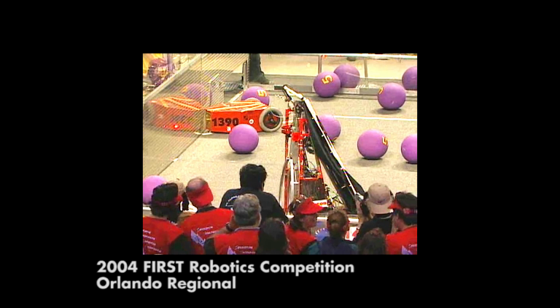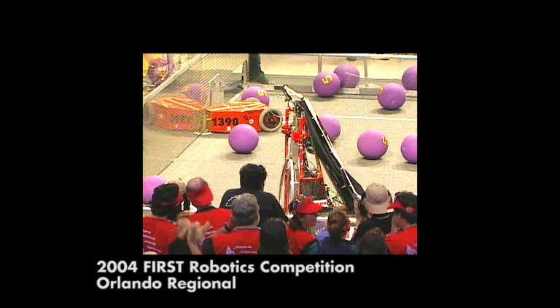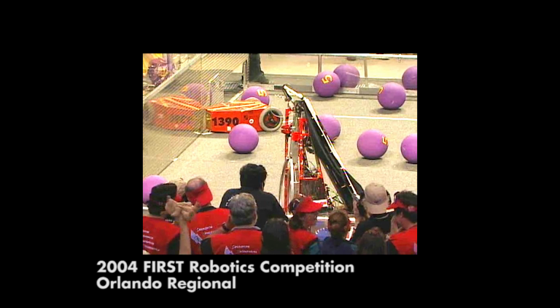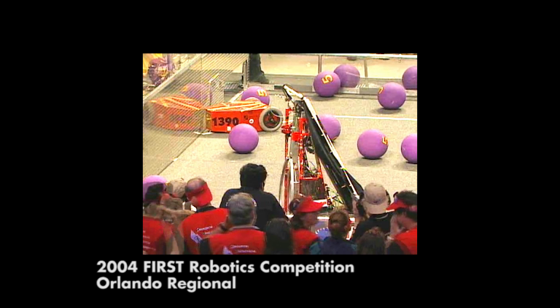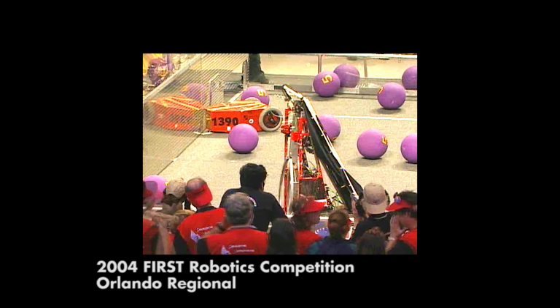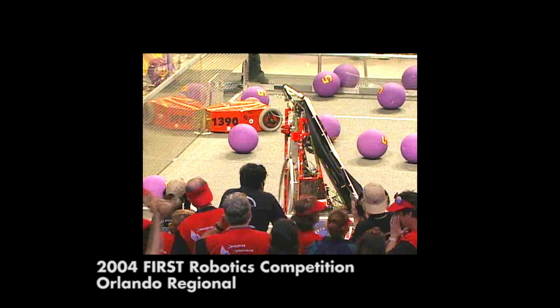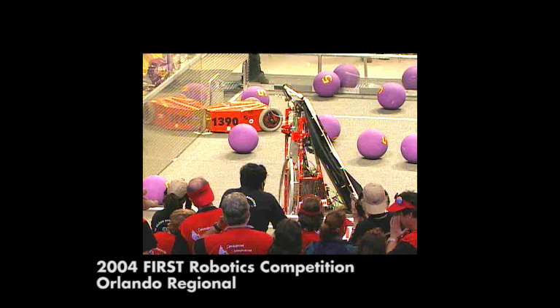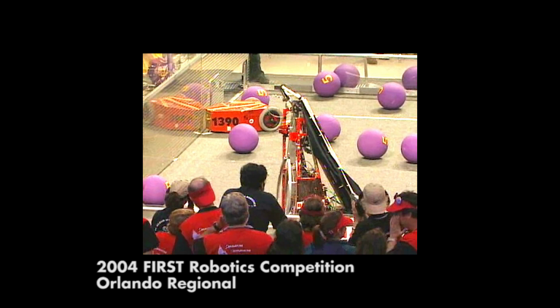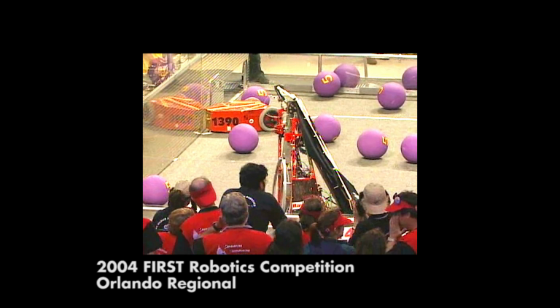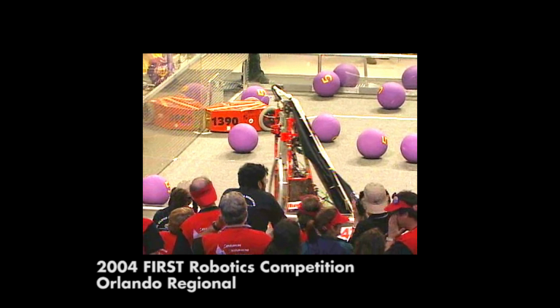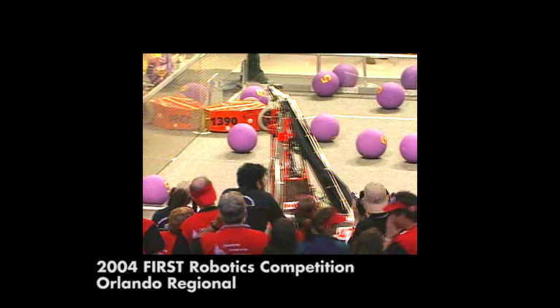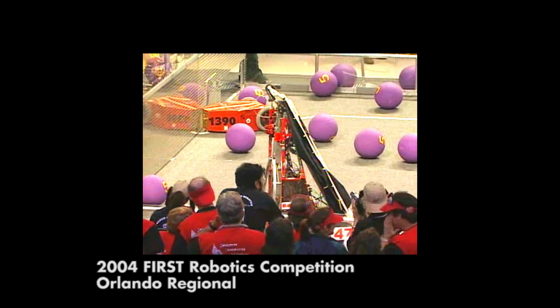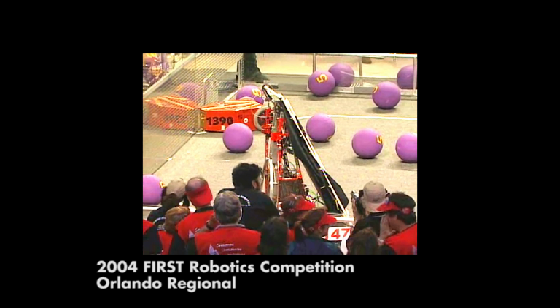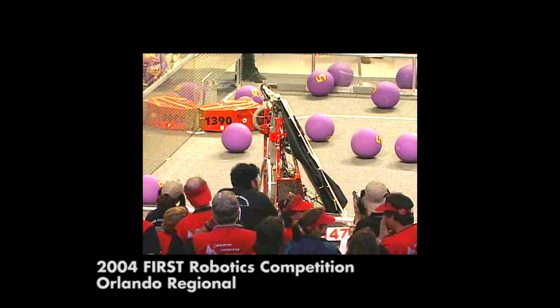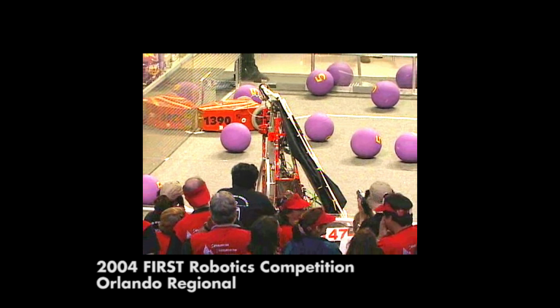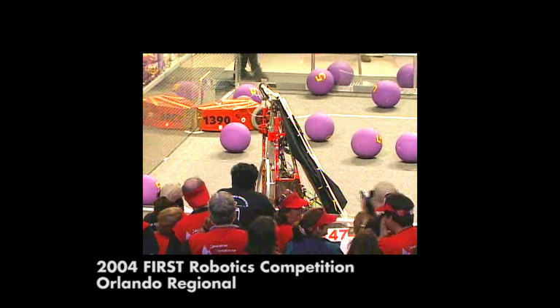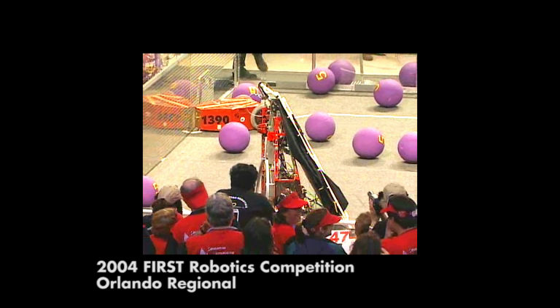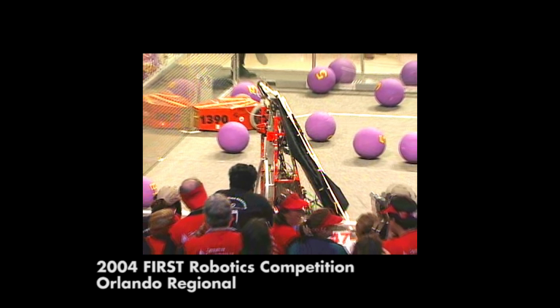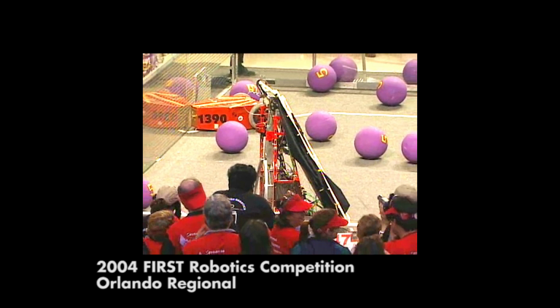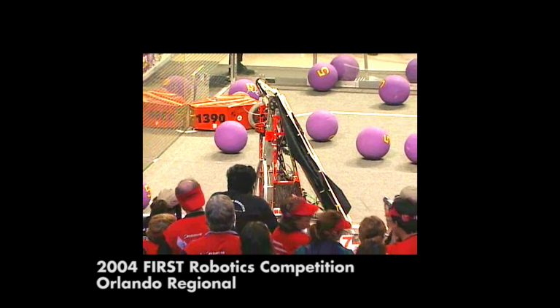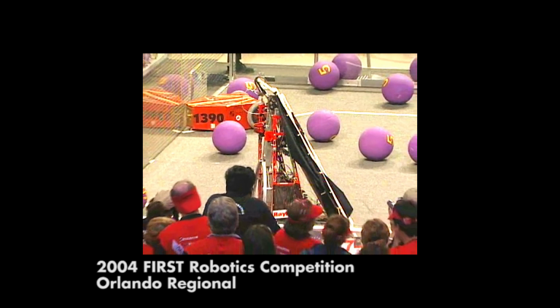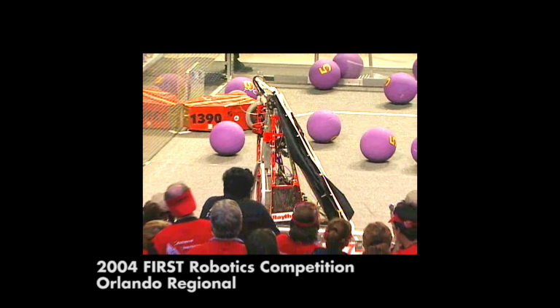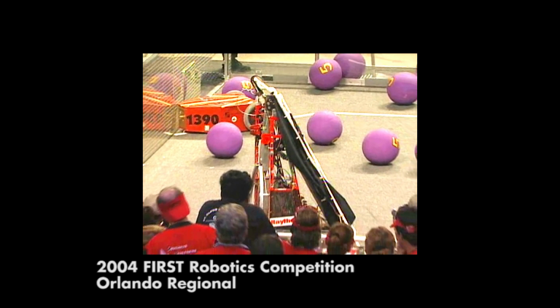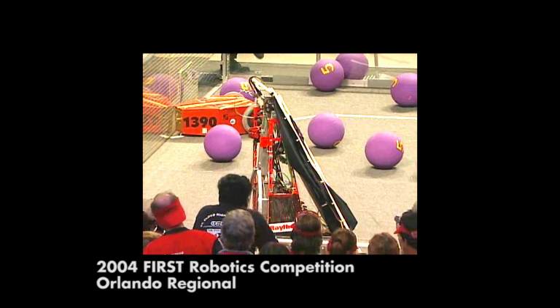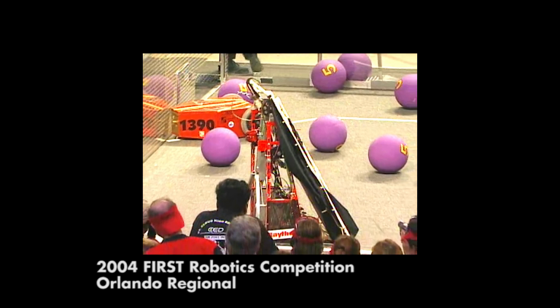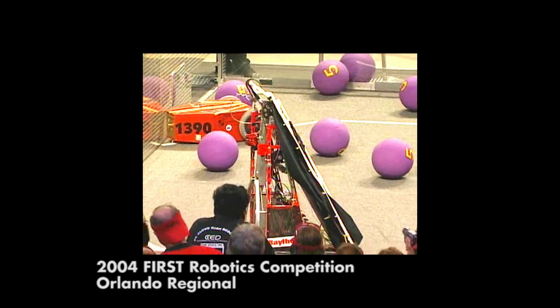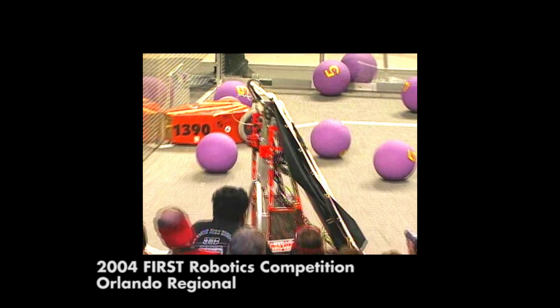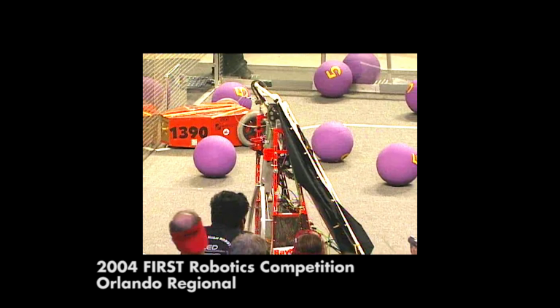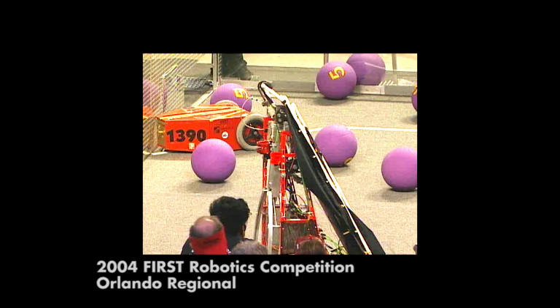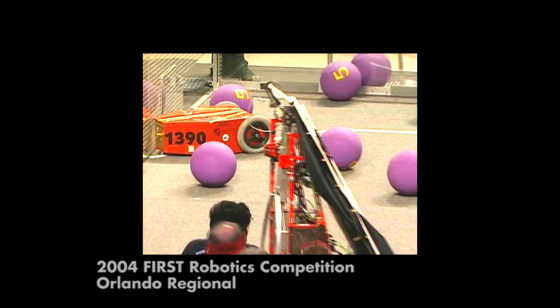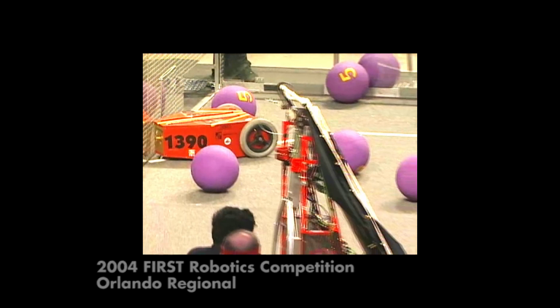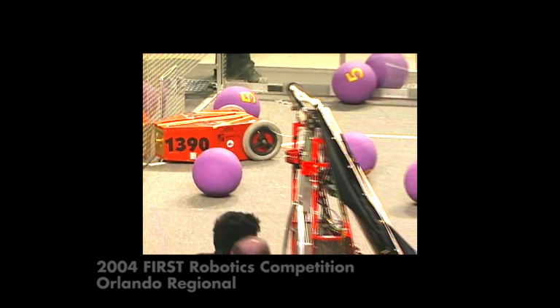In high school, we started a rookie FIRST Robotics Competition team. We built the robot in six weeks, made it to the Warilander Regional,